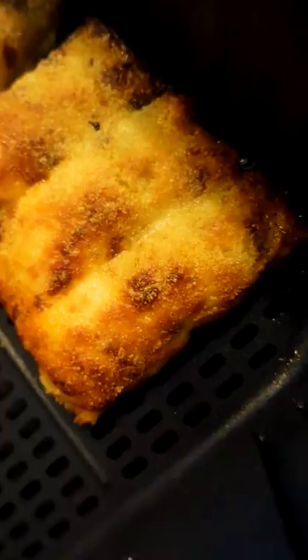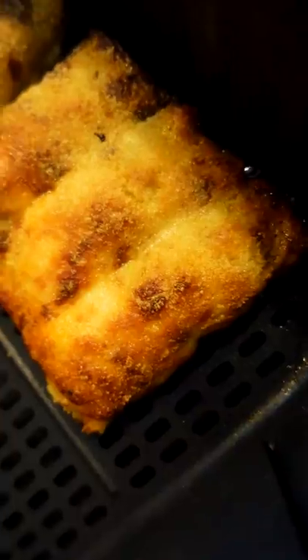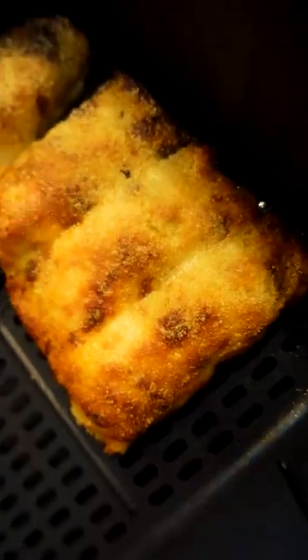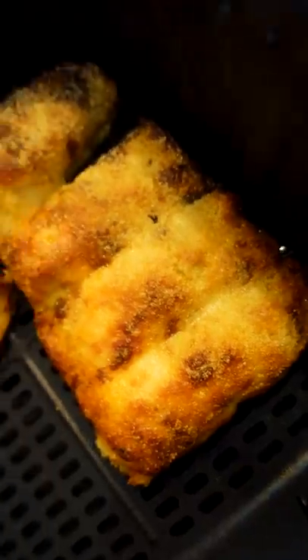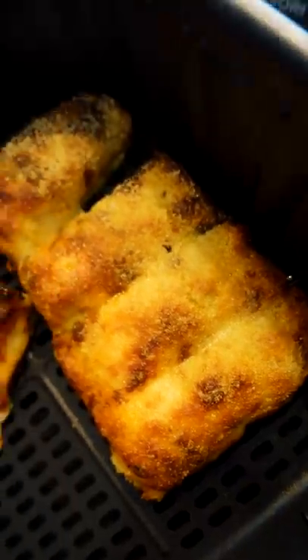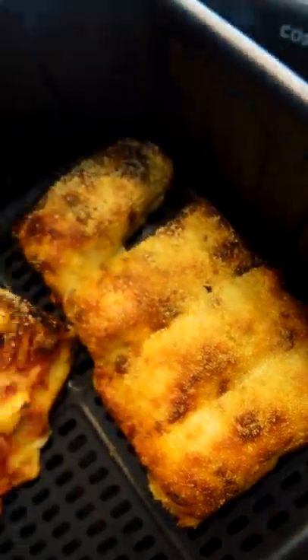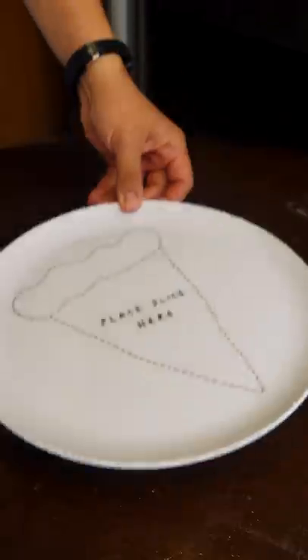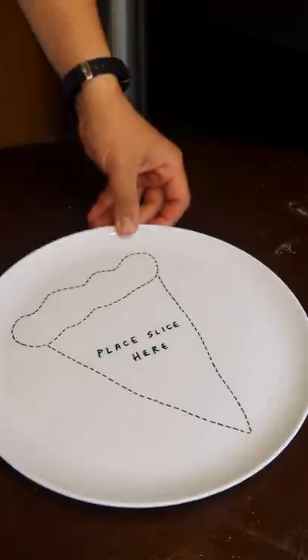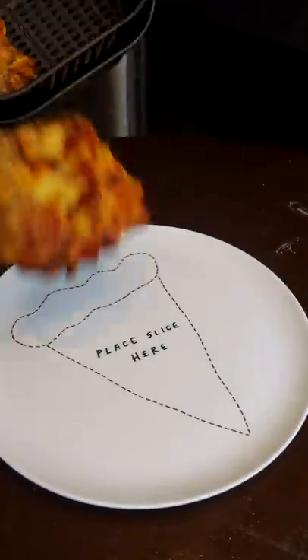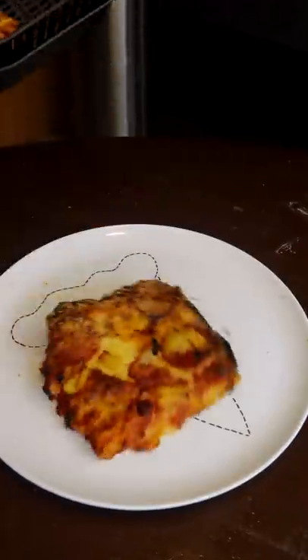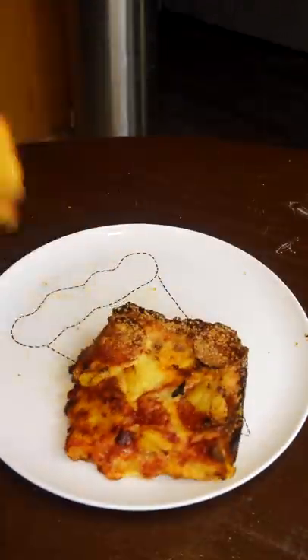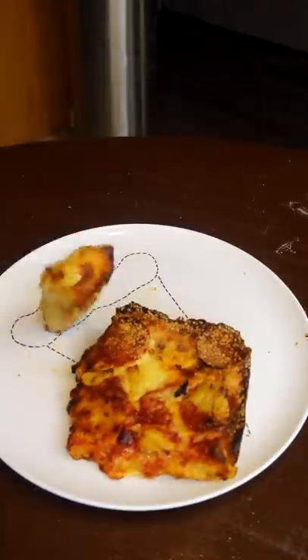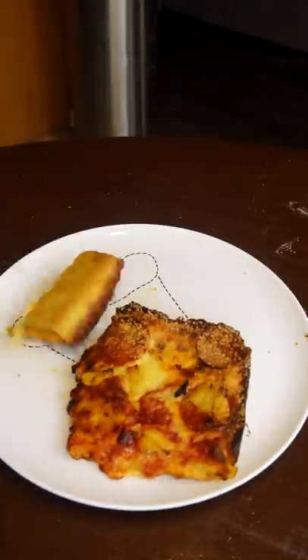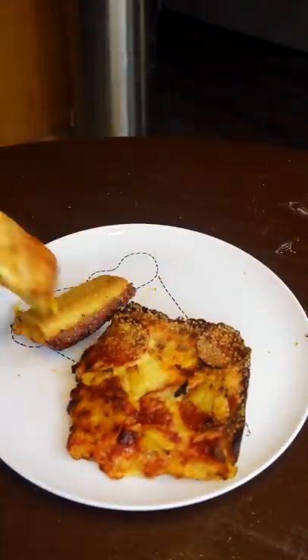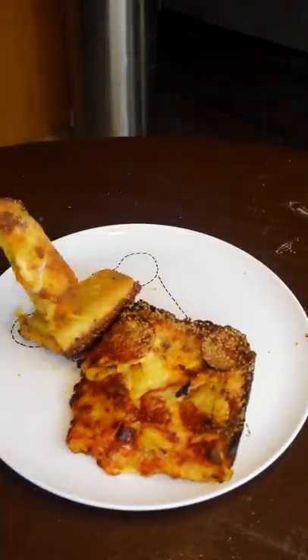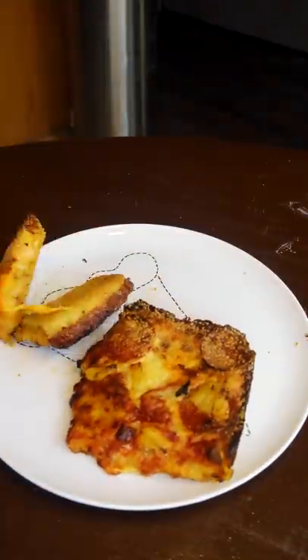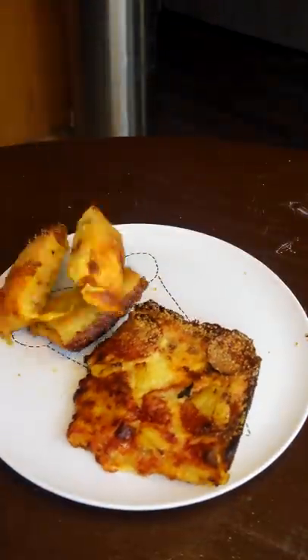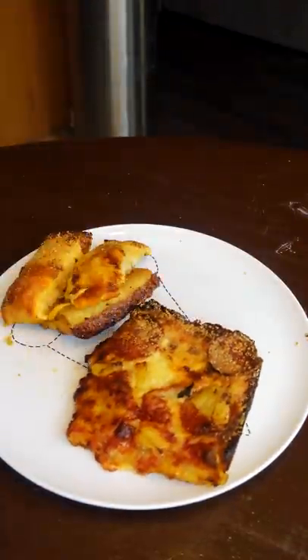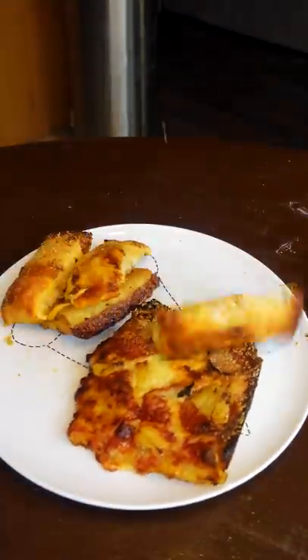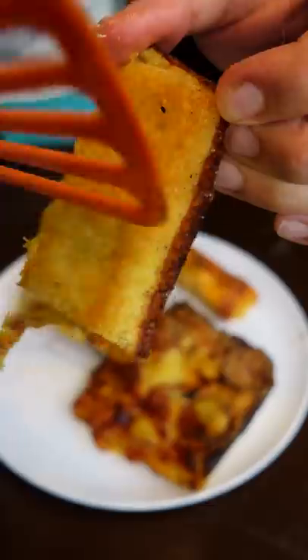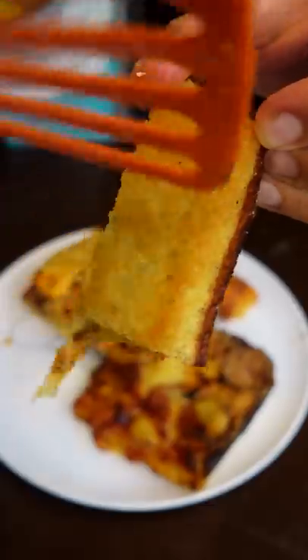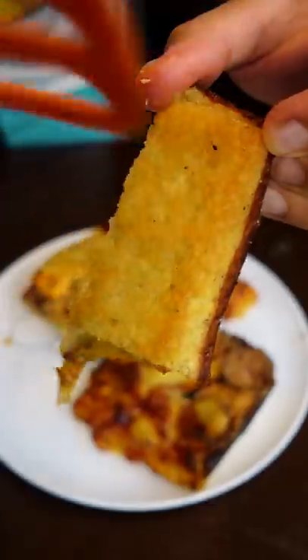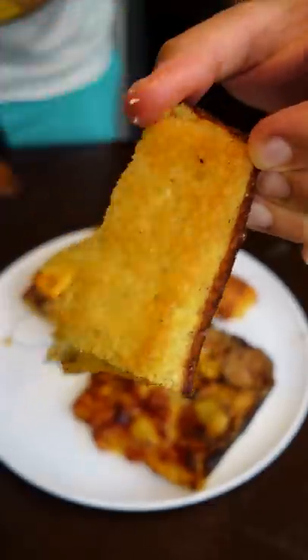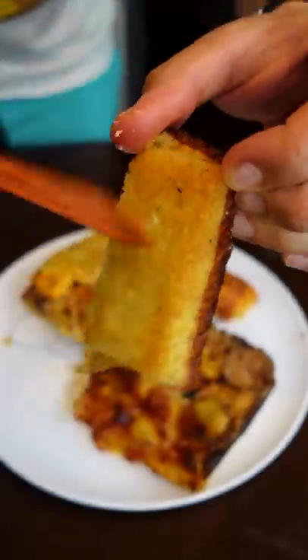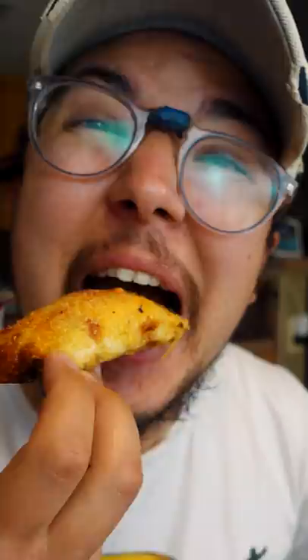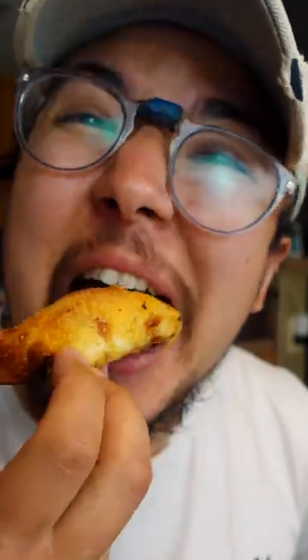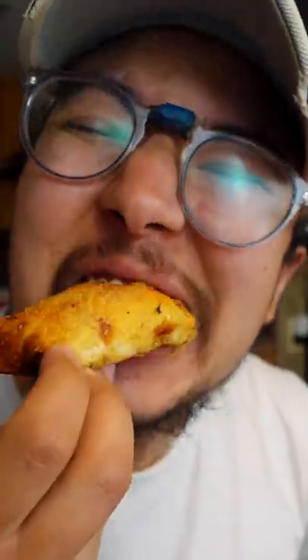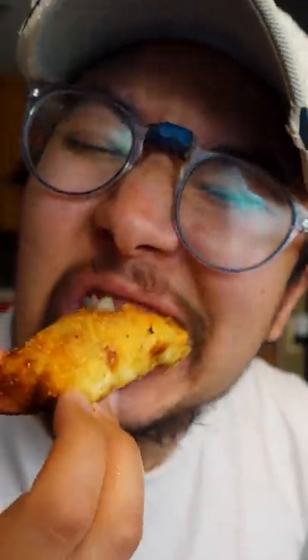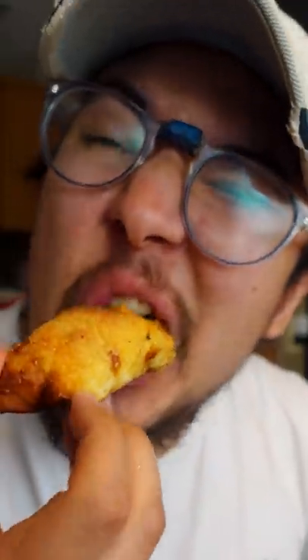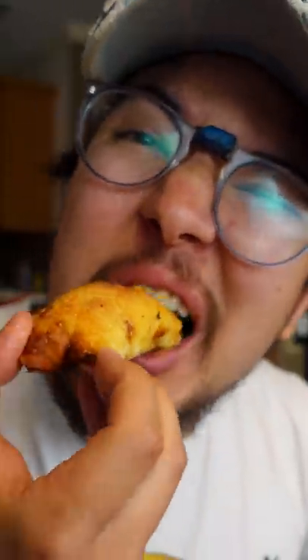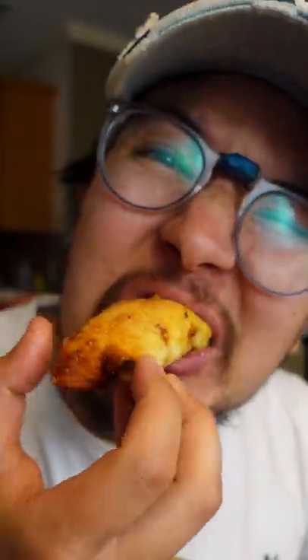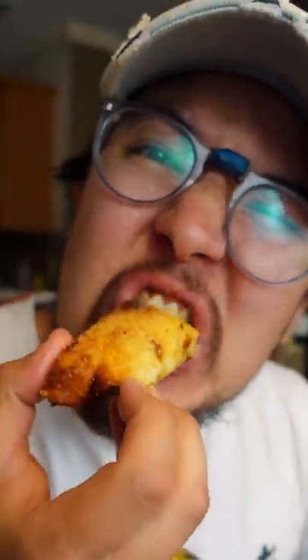Yeah, that's pineapple on the side. So what? Say it to my face. Shout out Jet's Pizza, by the way — best in the fast food games.